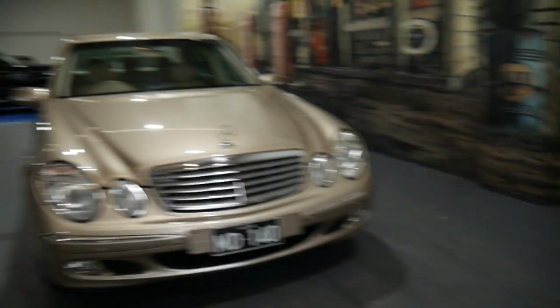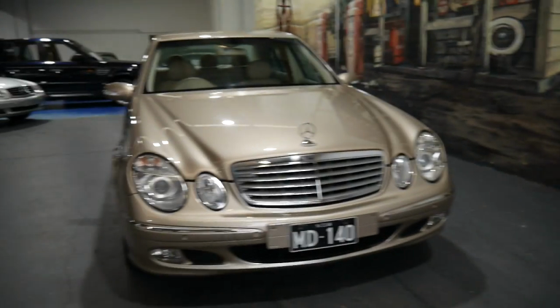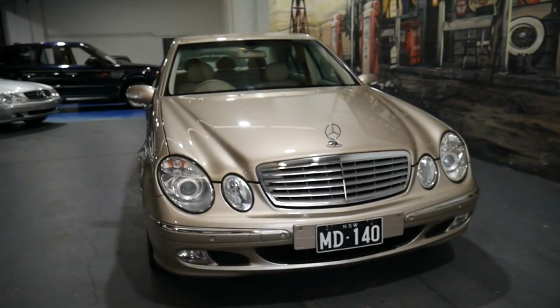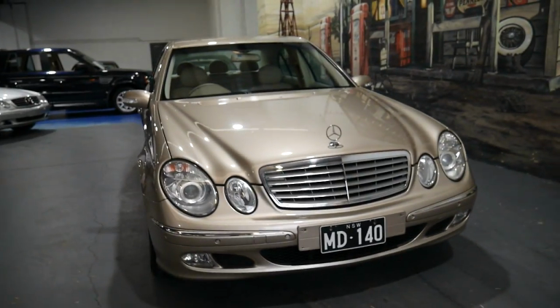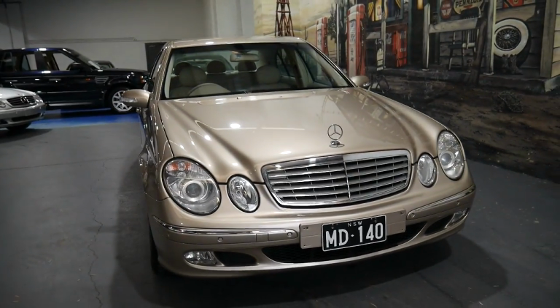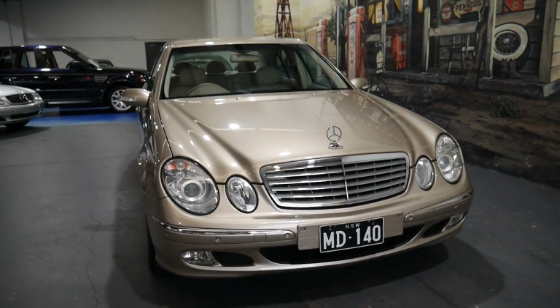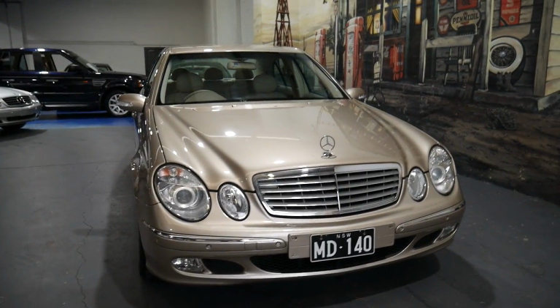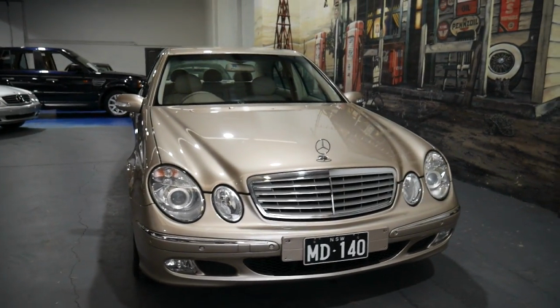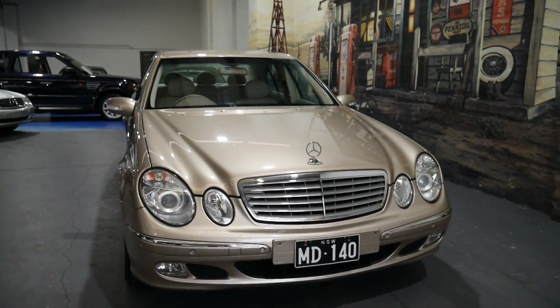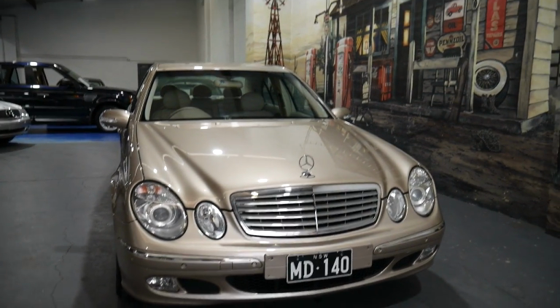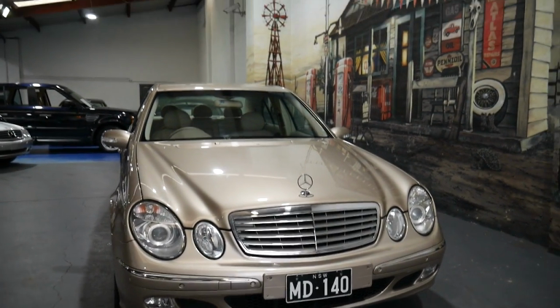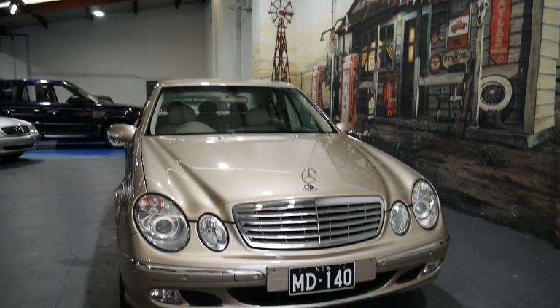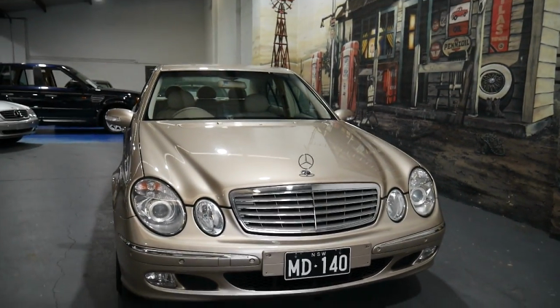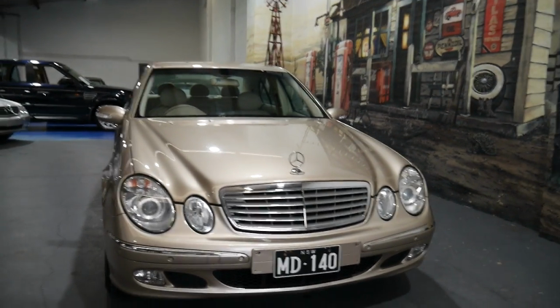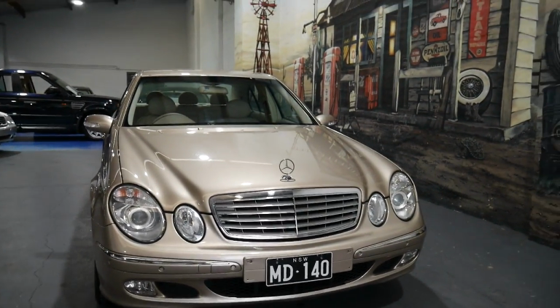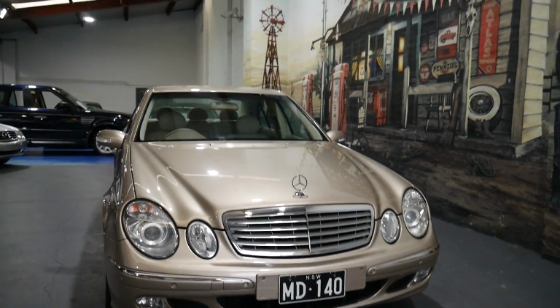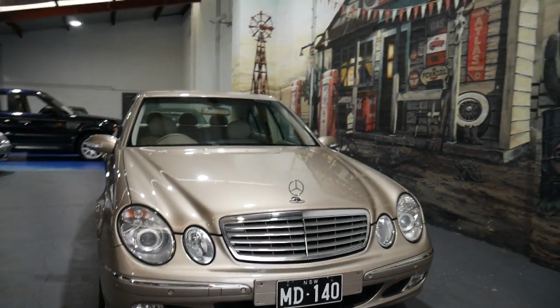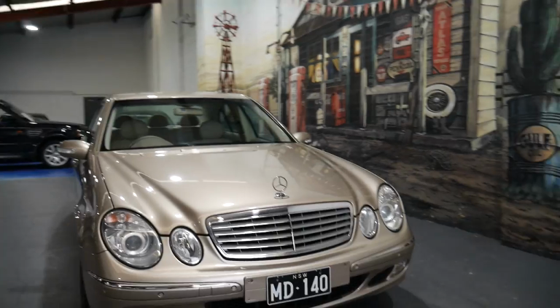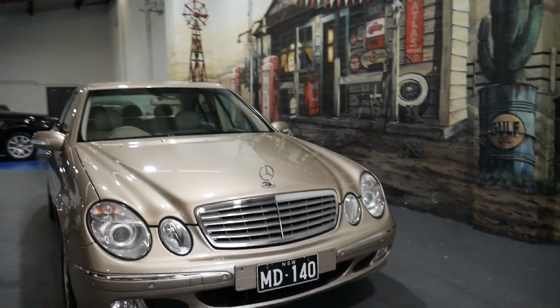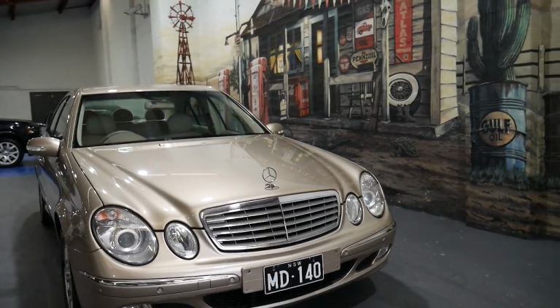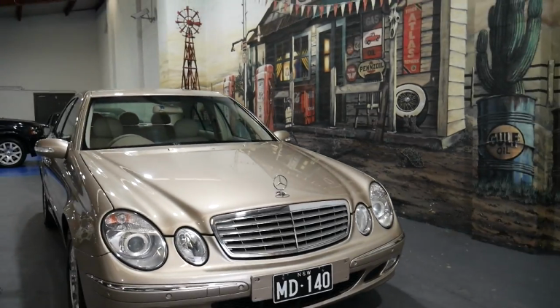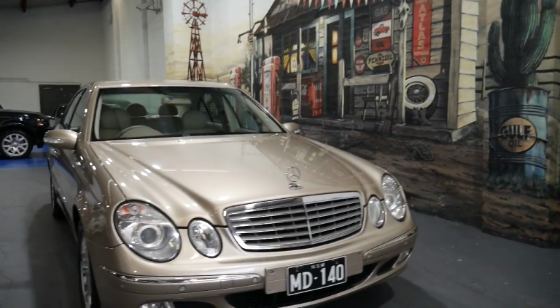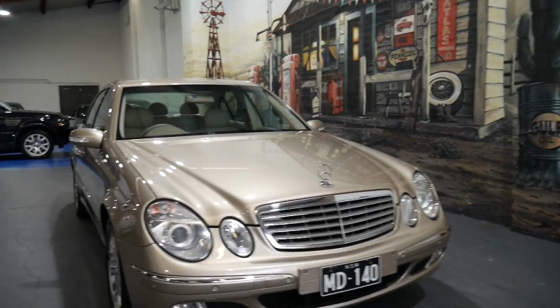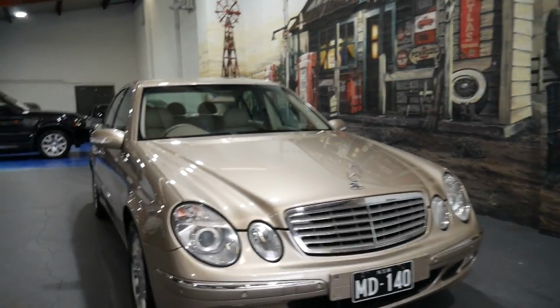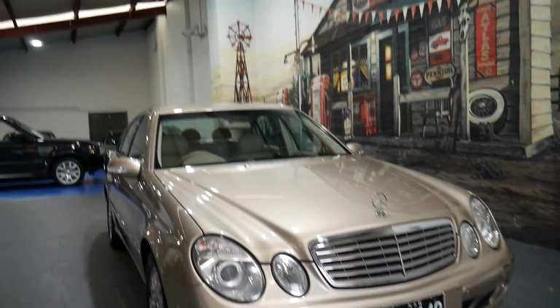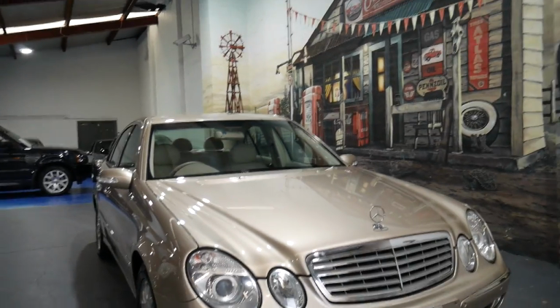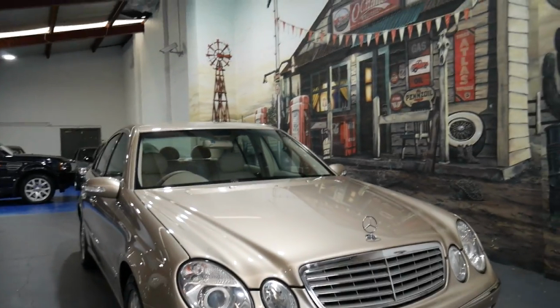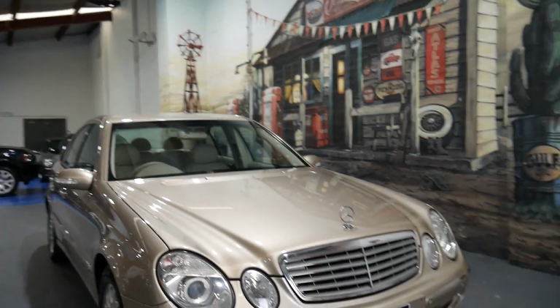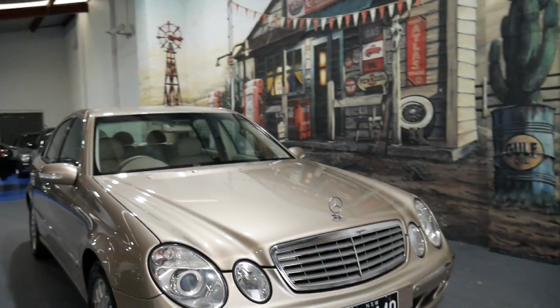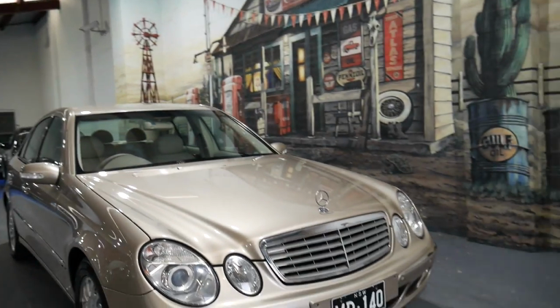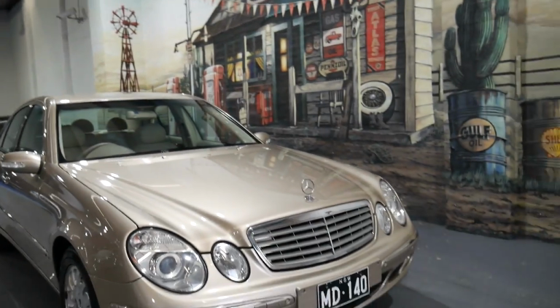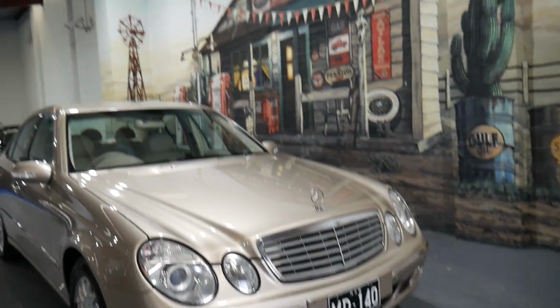Thanks again for watching. If you want the number plates you can have them, but if you don't, we can swap them onto another car. Hooroo!